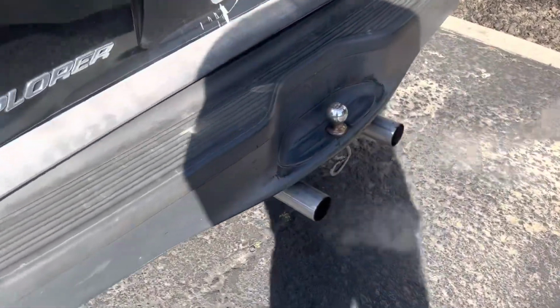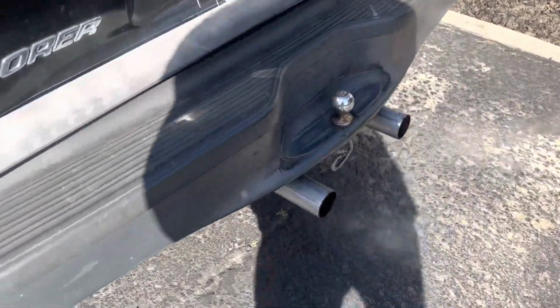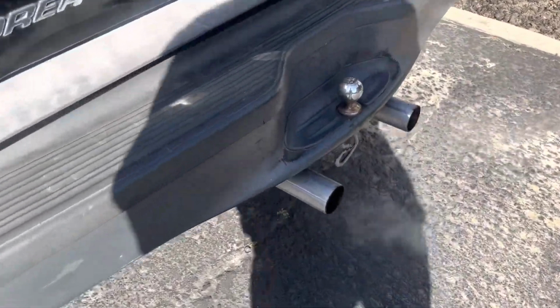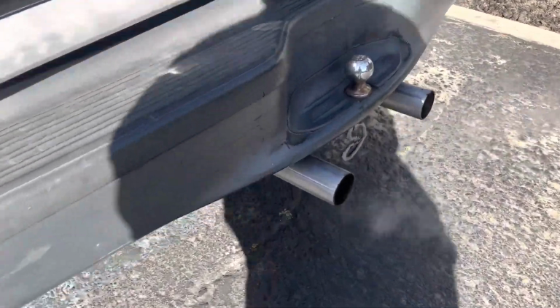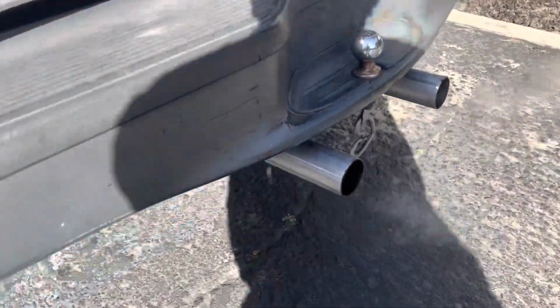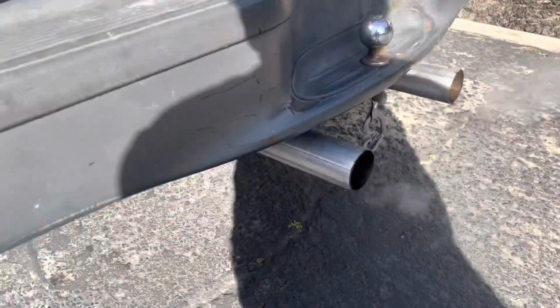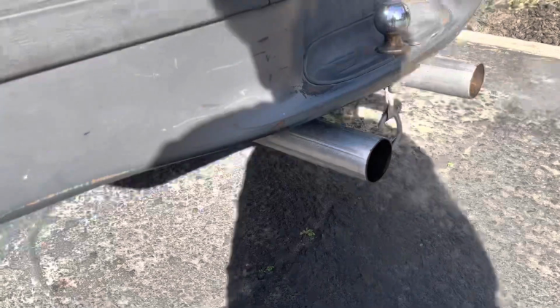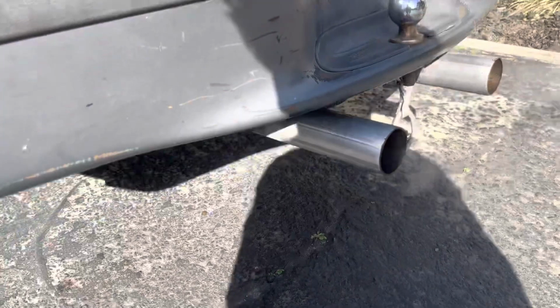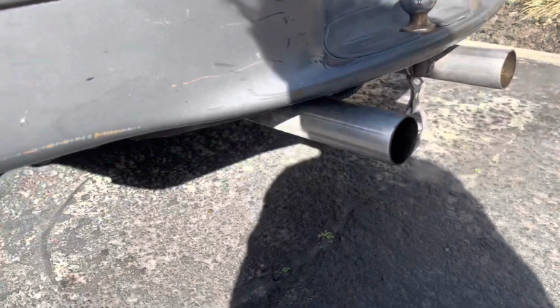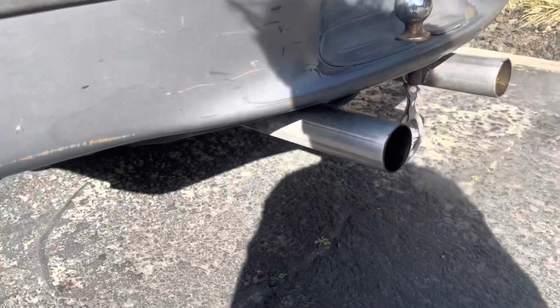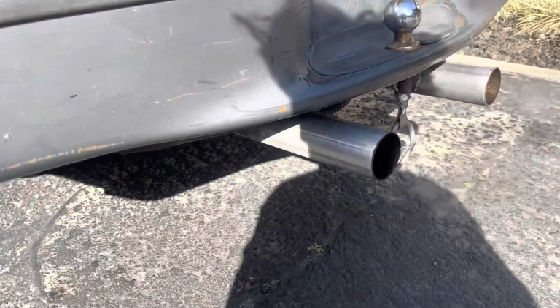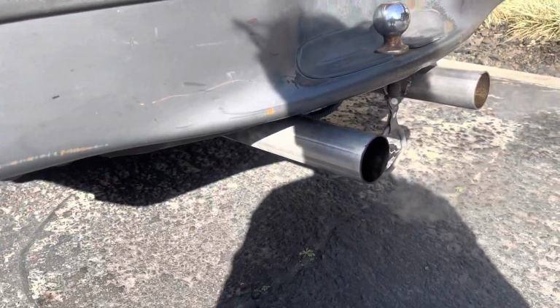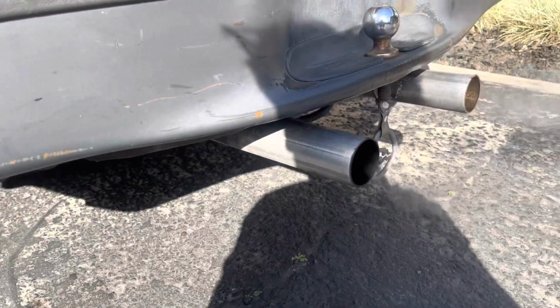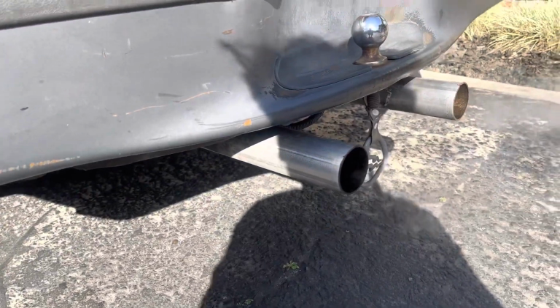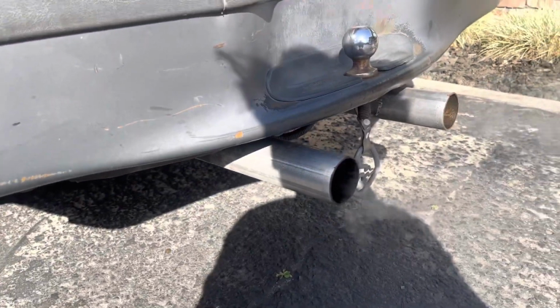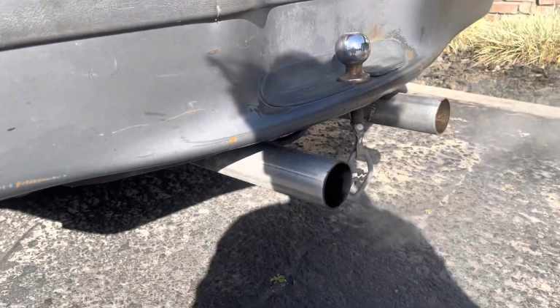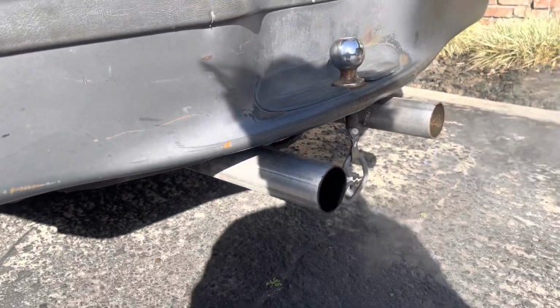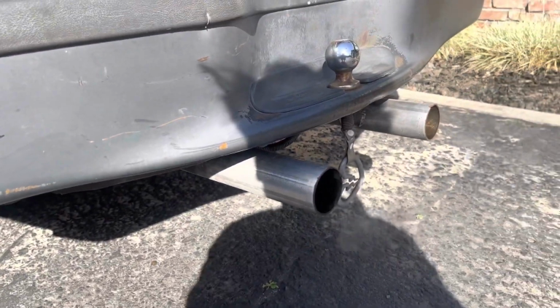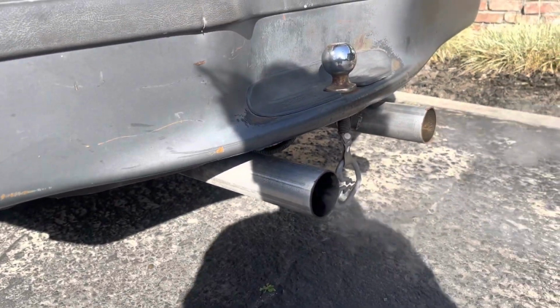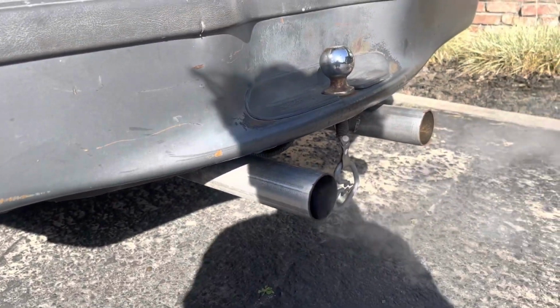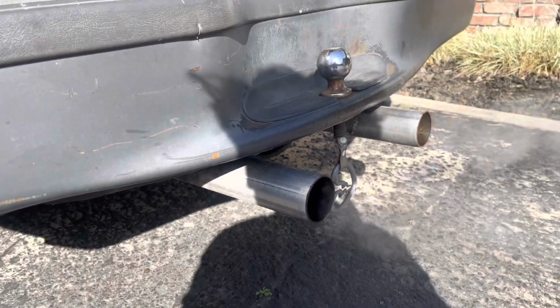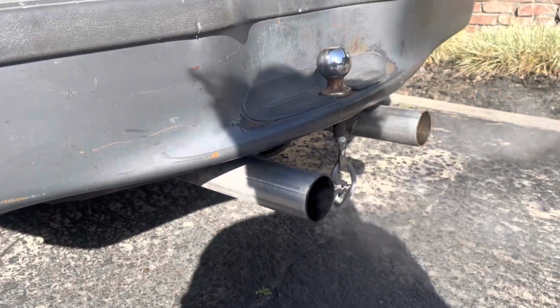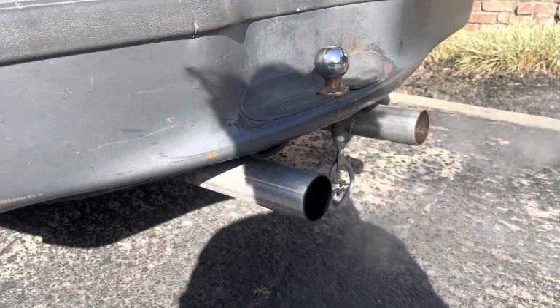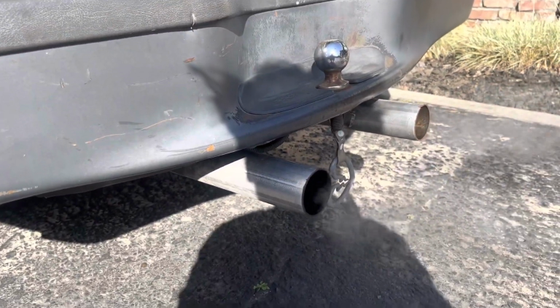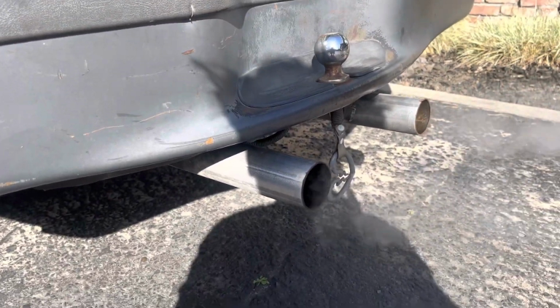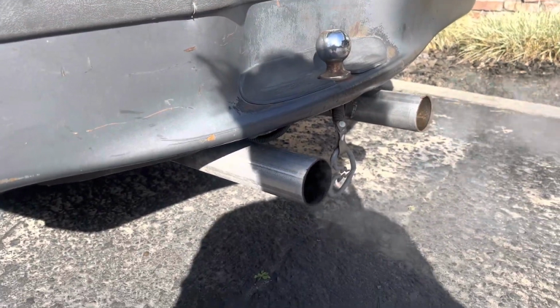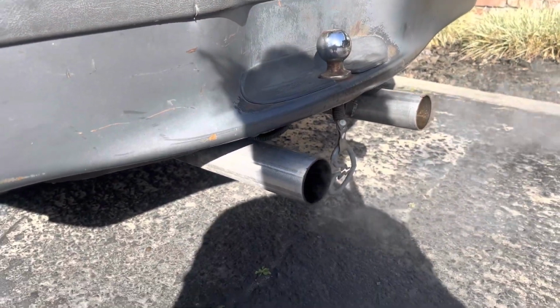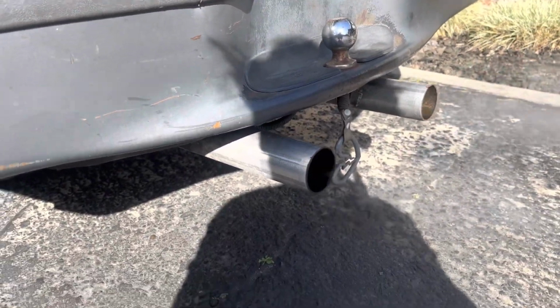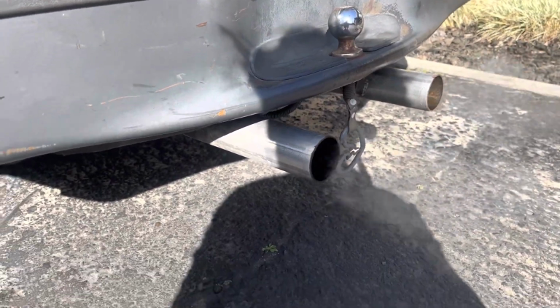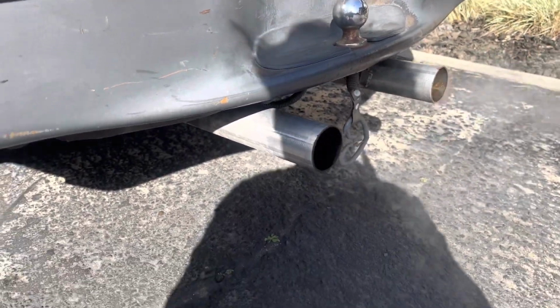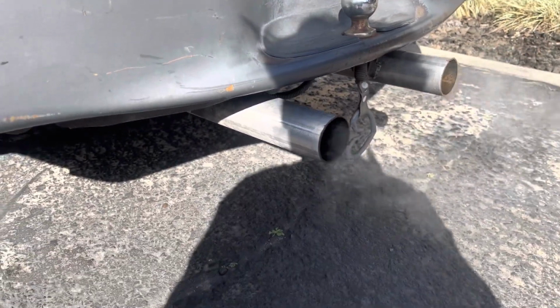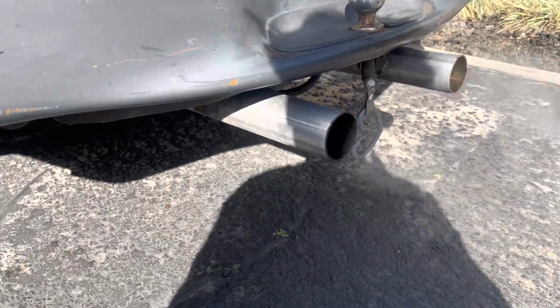I still can't get over how this Ford Explorer has a 5.0 — just listen to that thing.